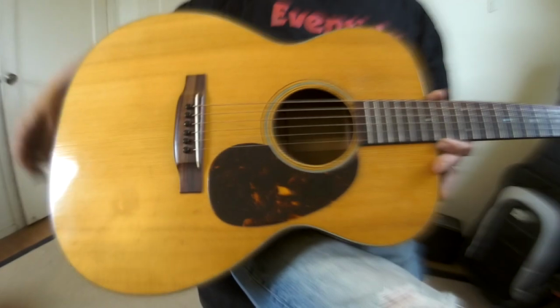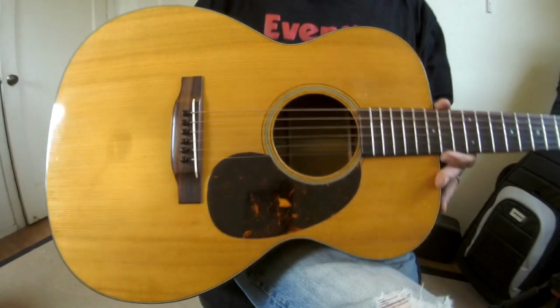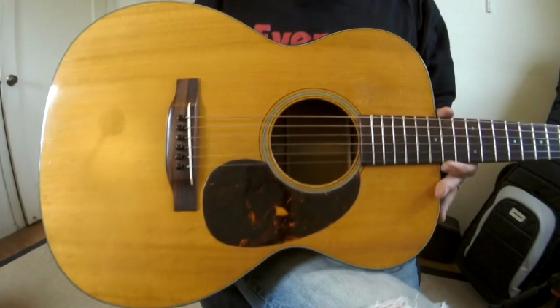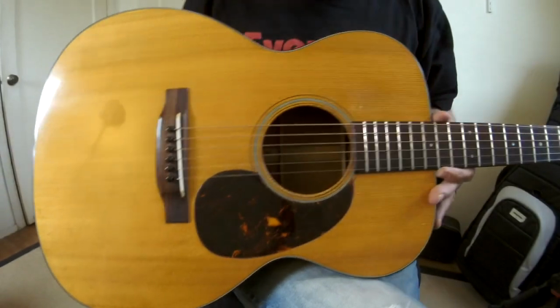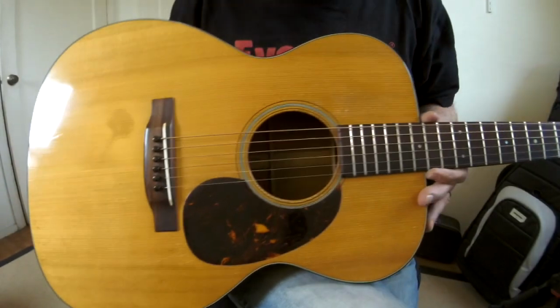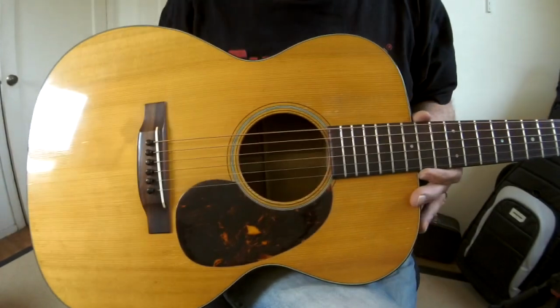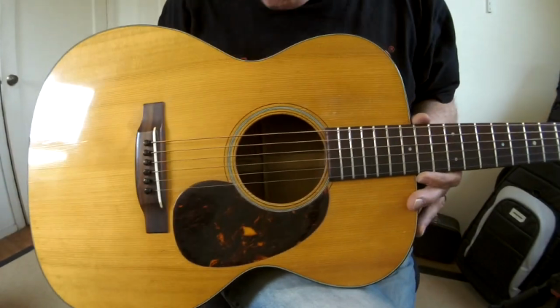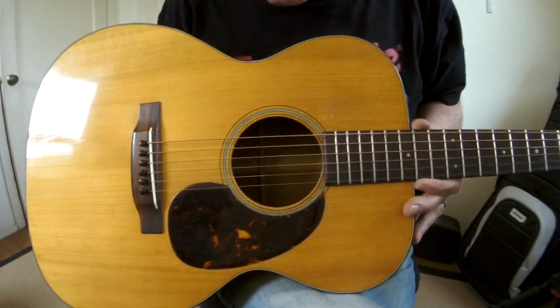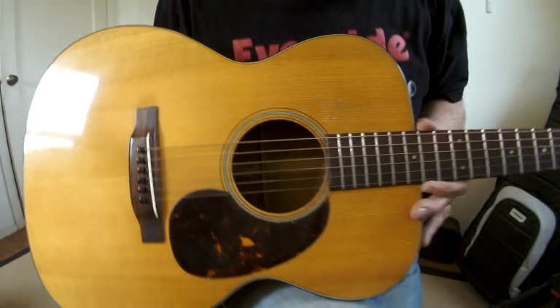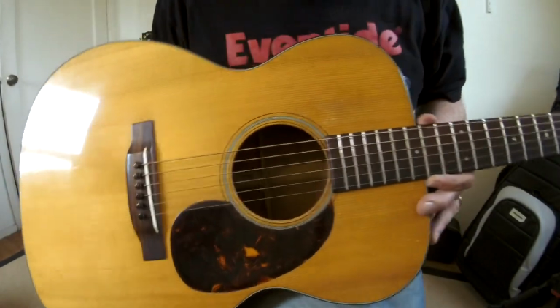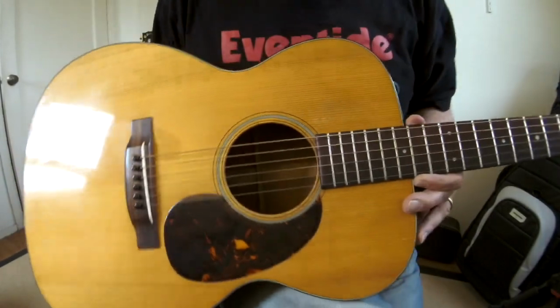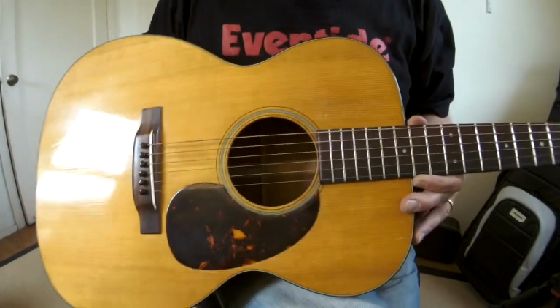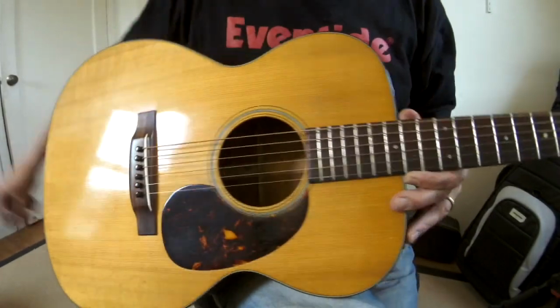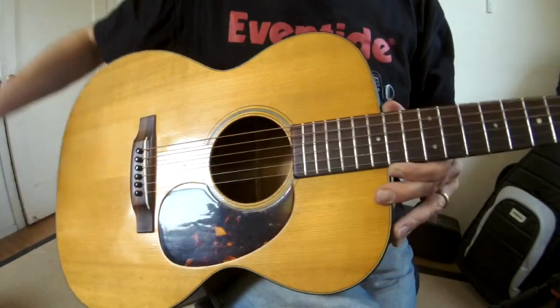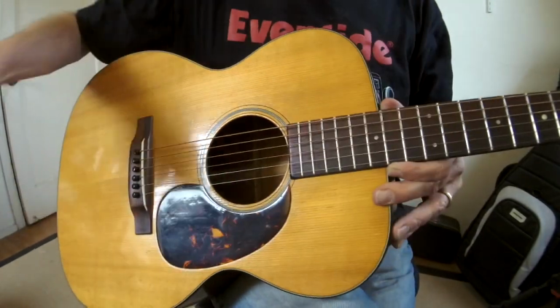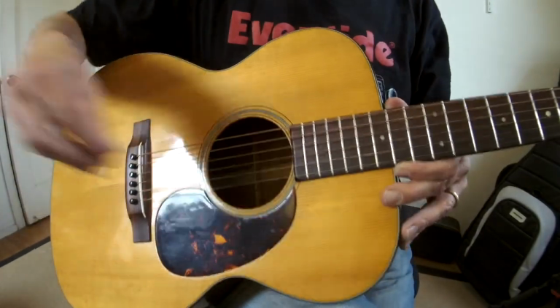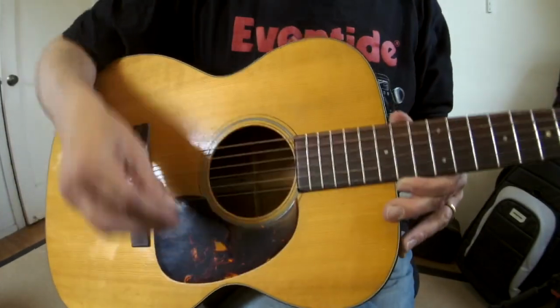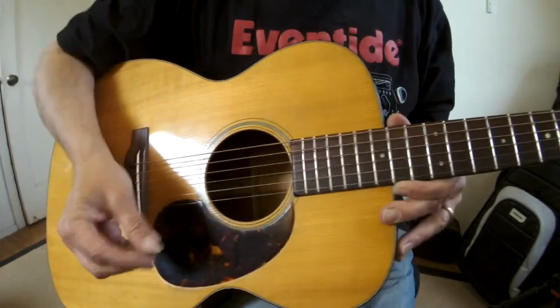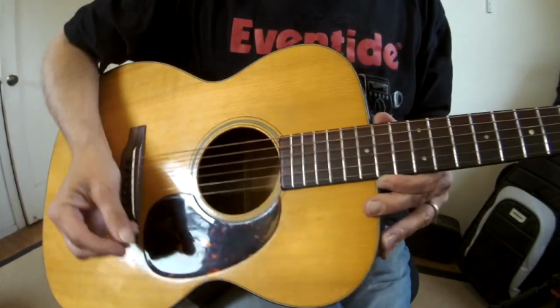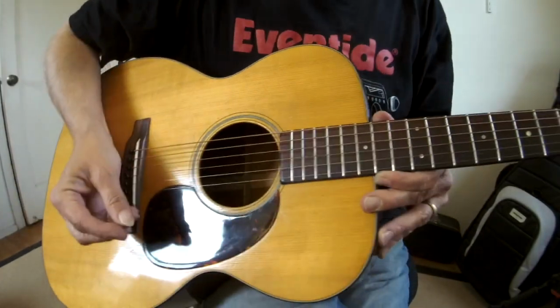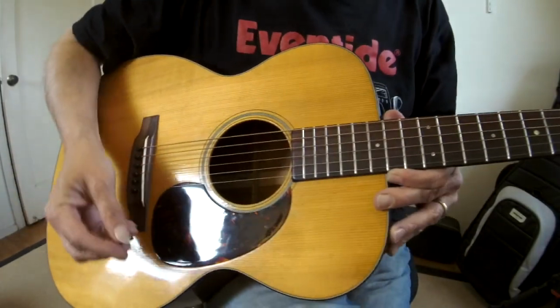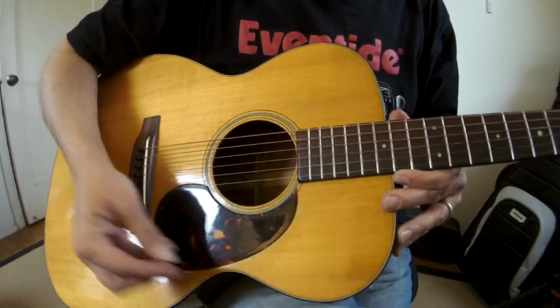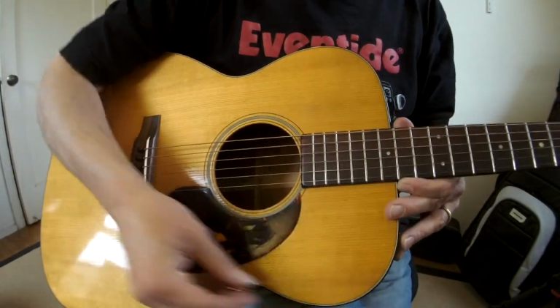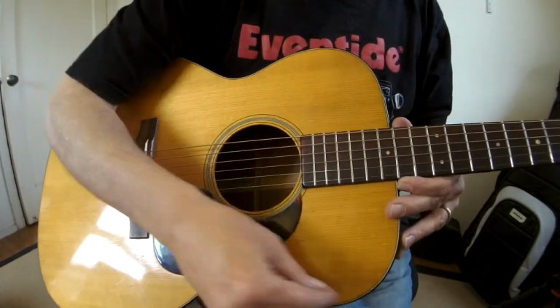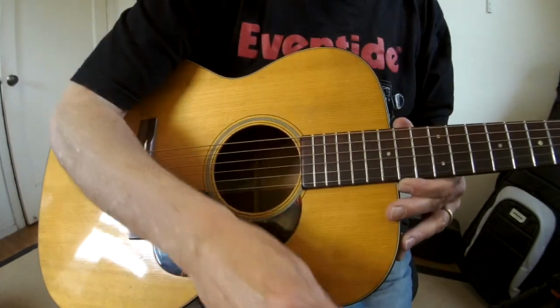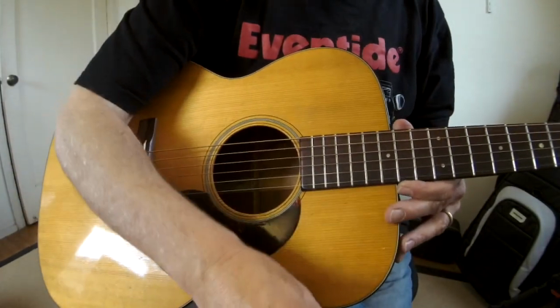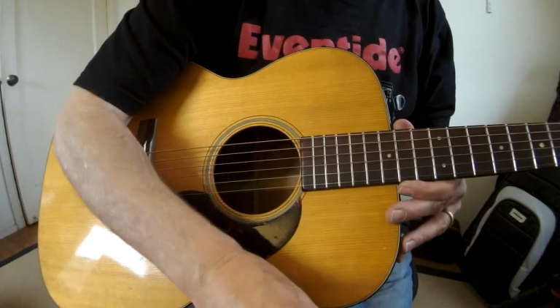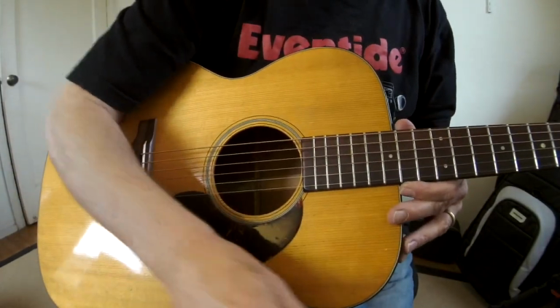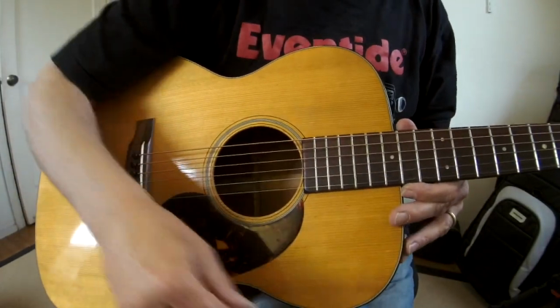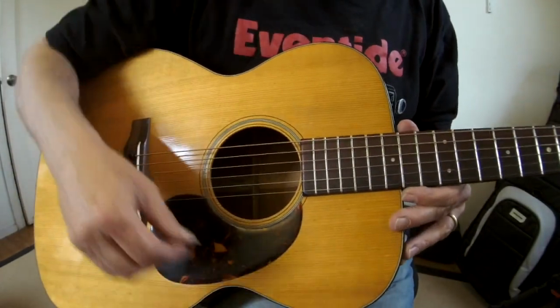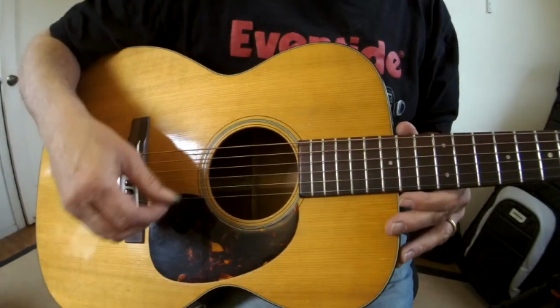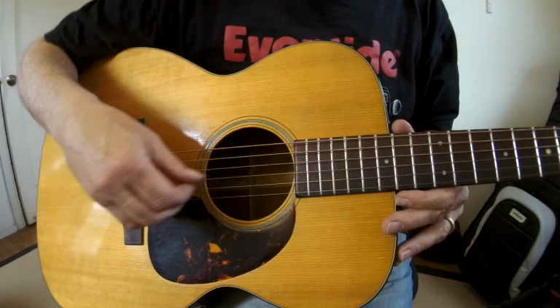Incidentally, I'm recording on a Zoom Q4 — nothing fancy — just to try to get the sense of the guitar across.